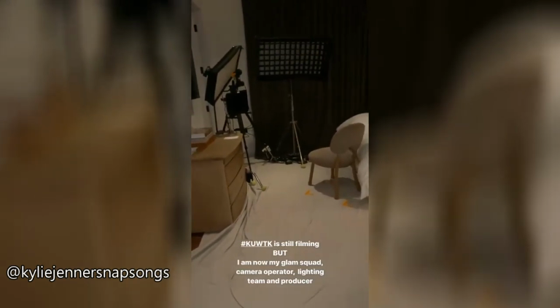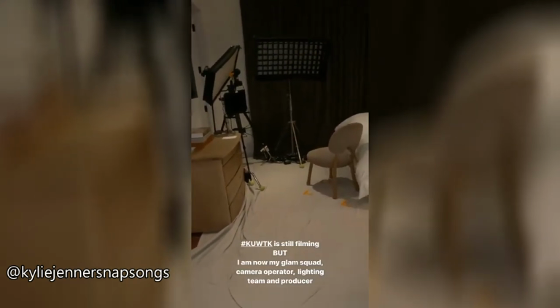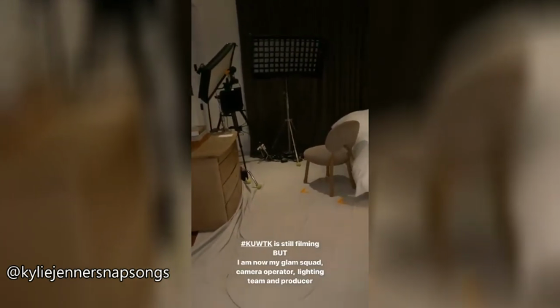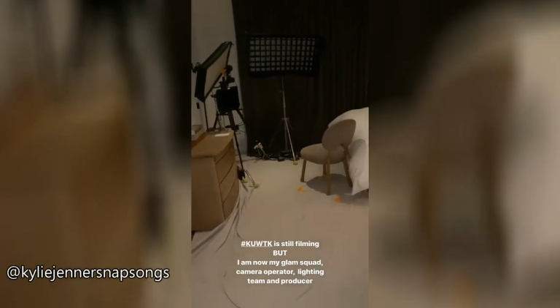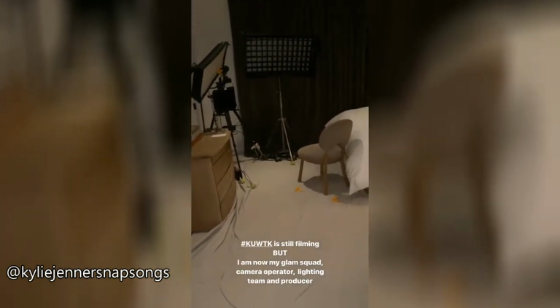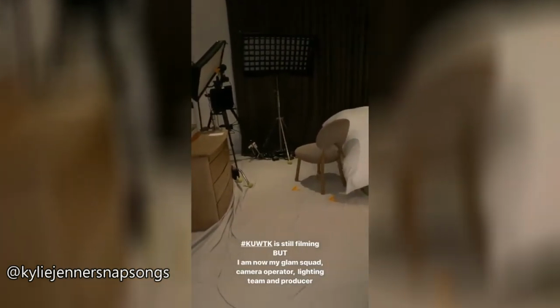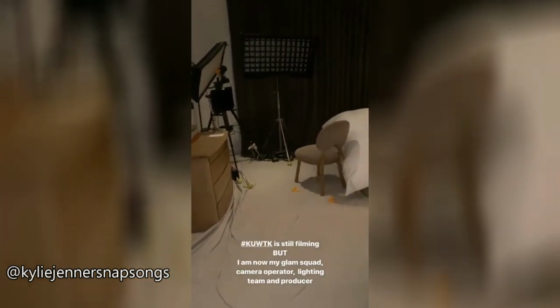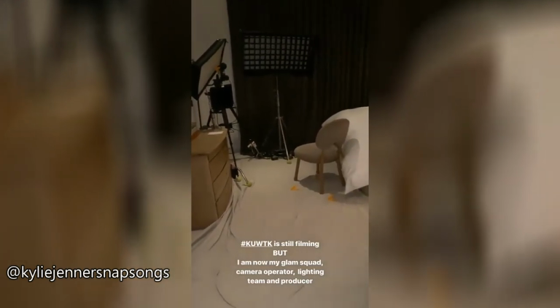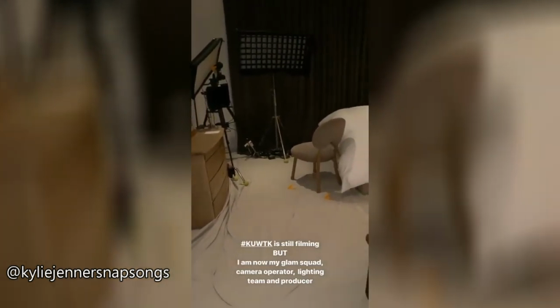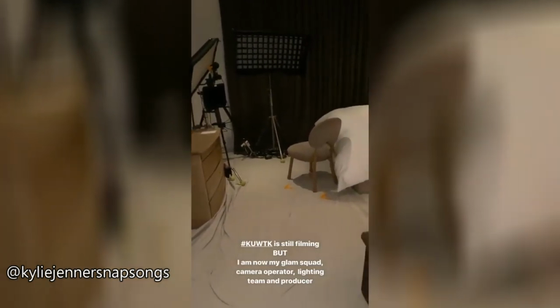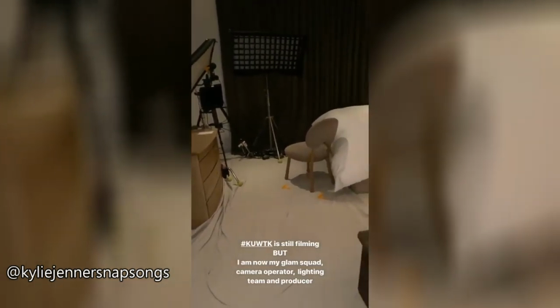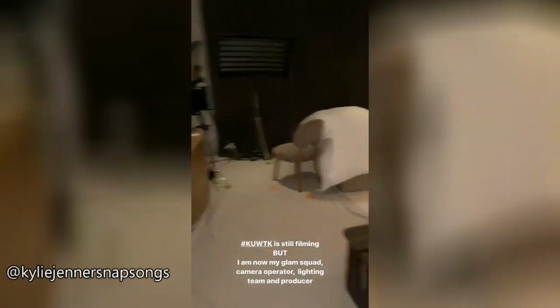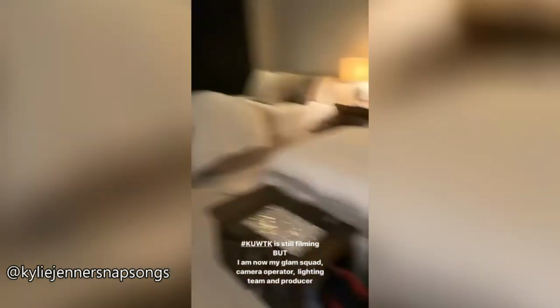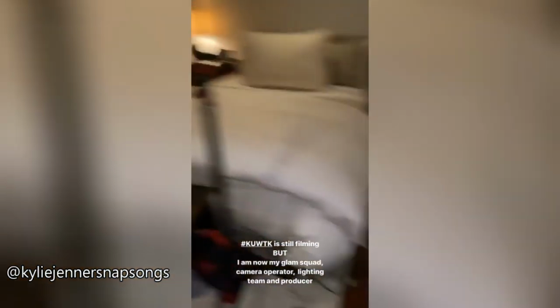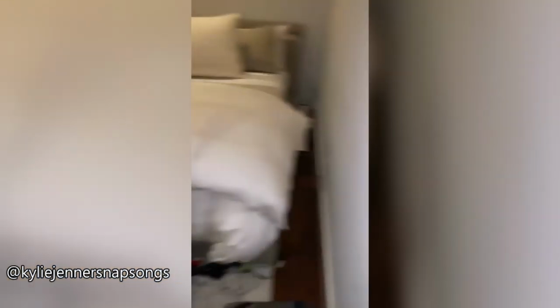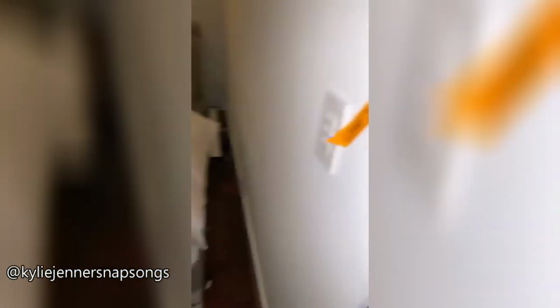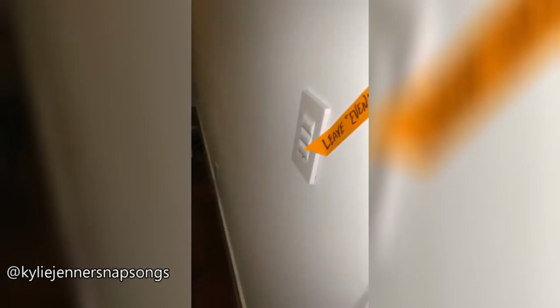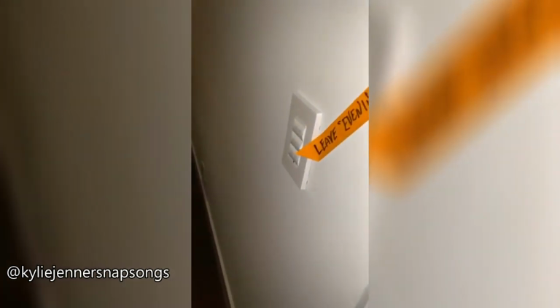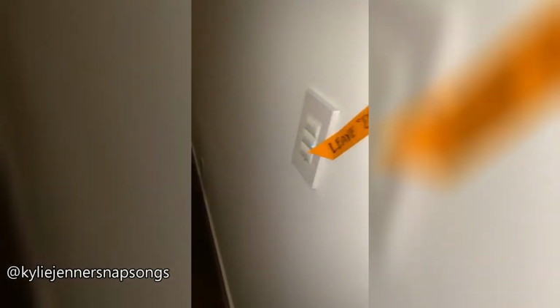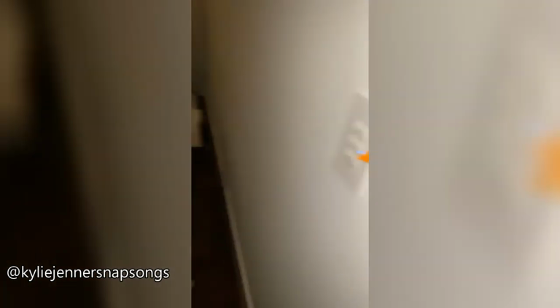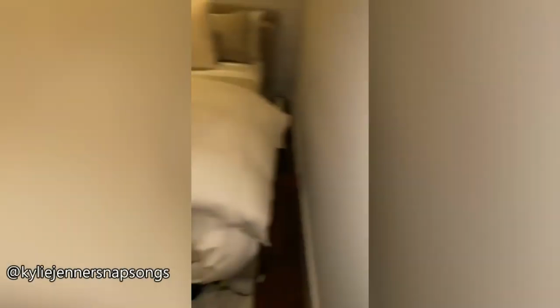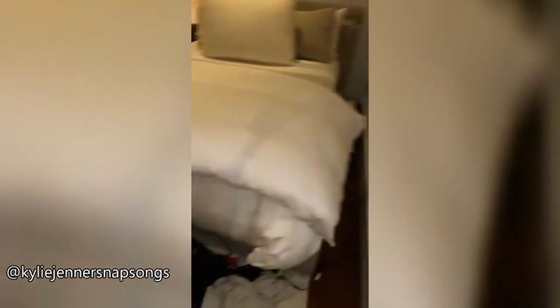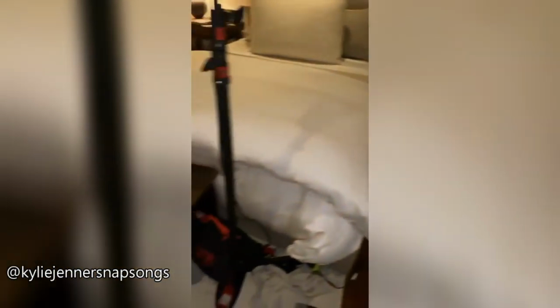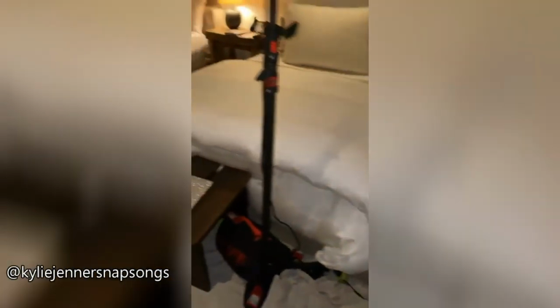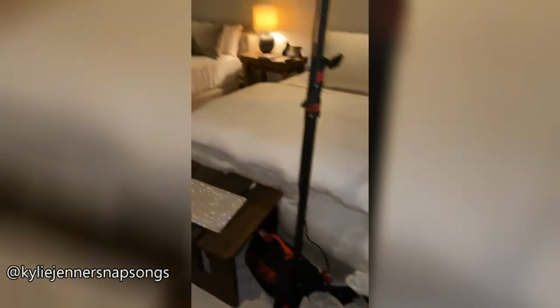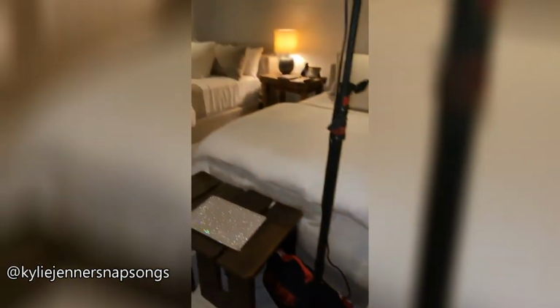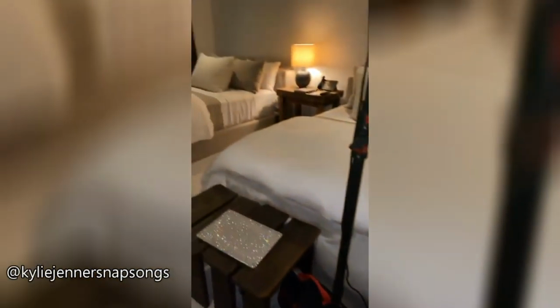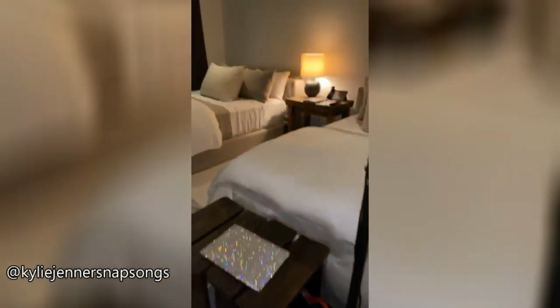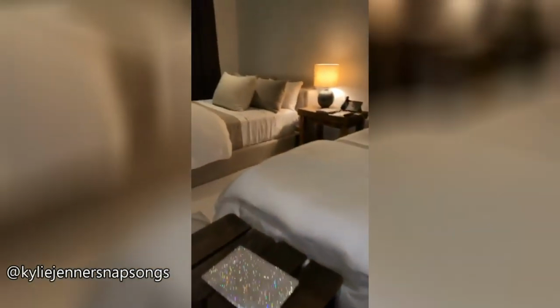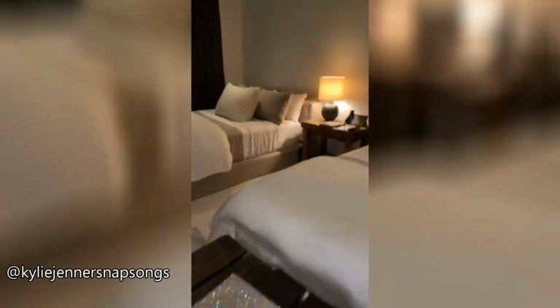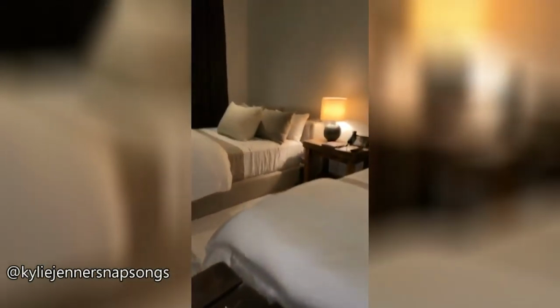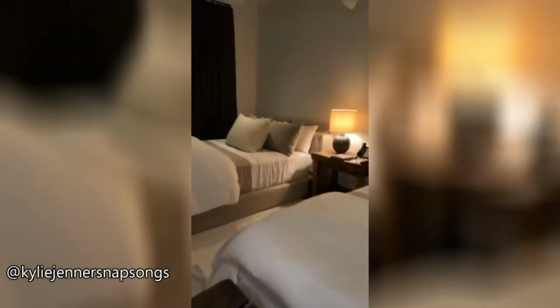I am the camera person, the lighting person, hair and makeup. So I'm going to try to figure this out. This is the first day that we're doing it.